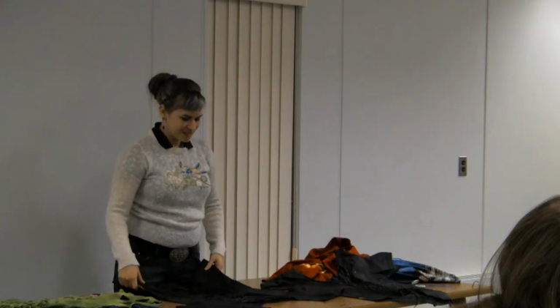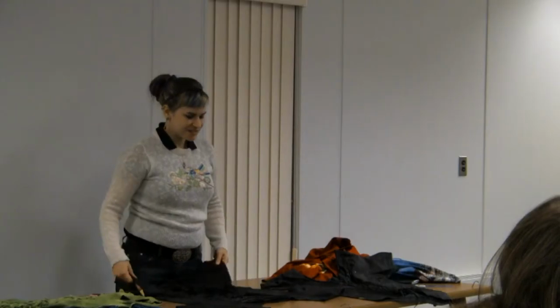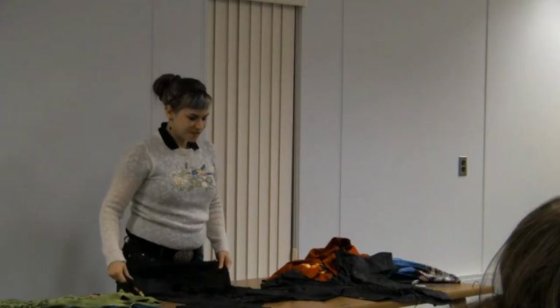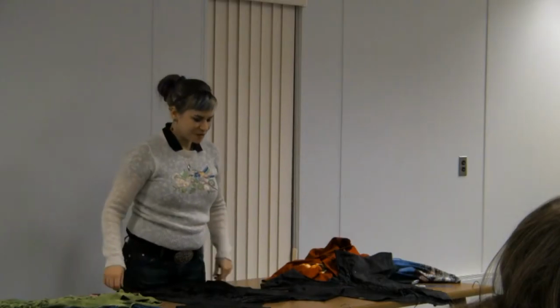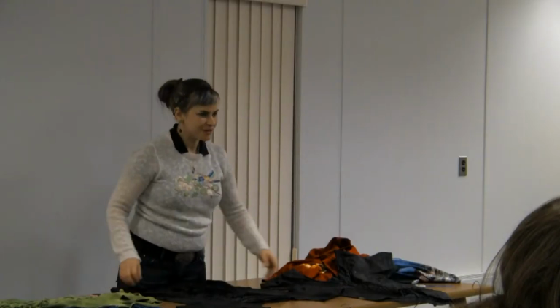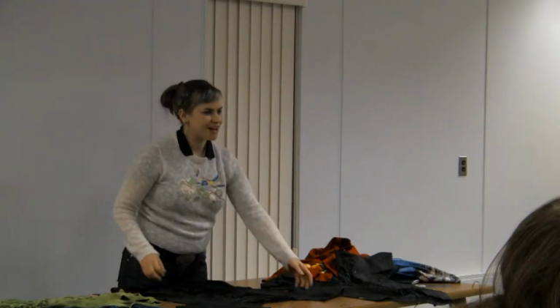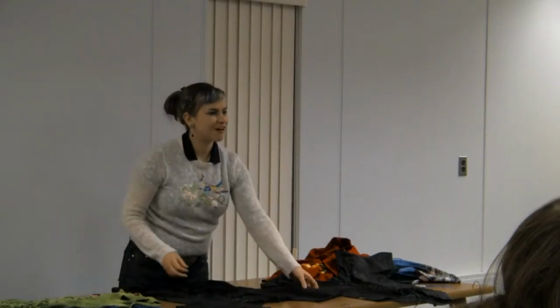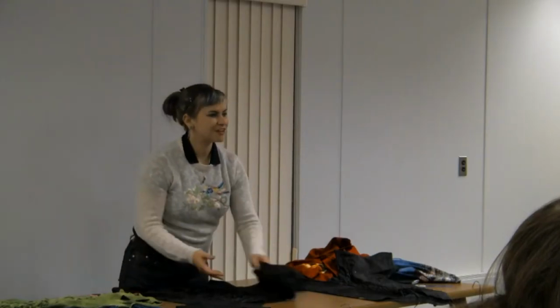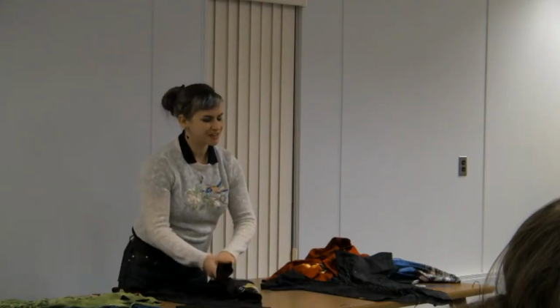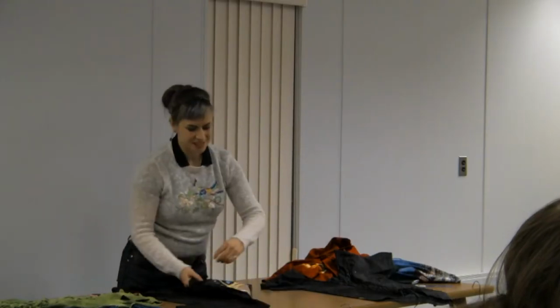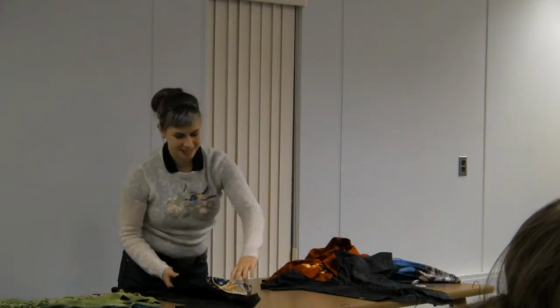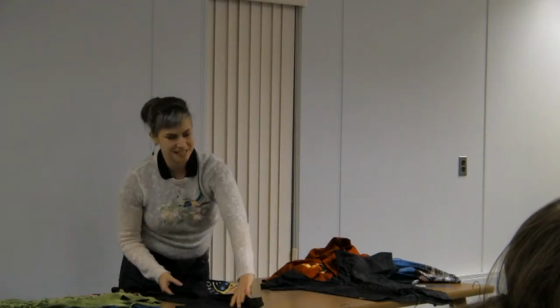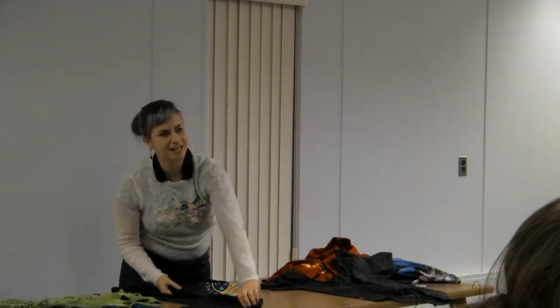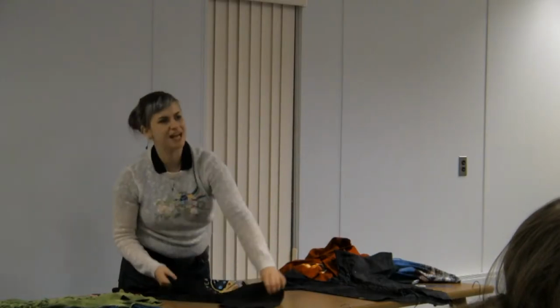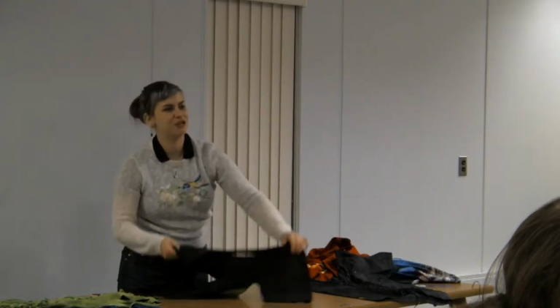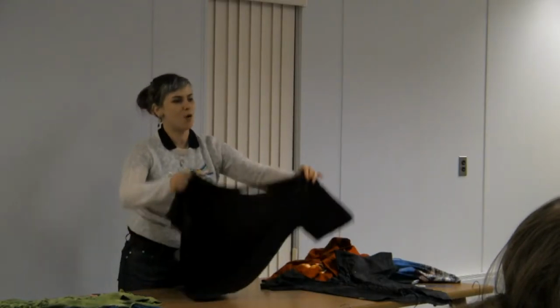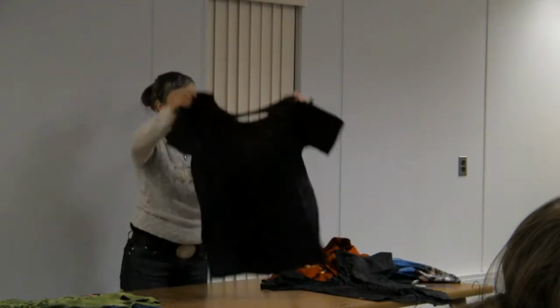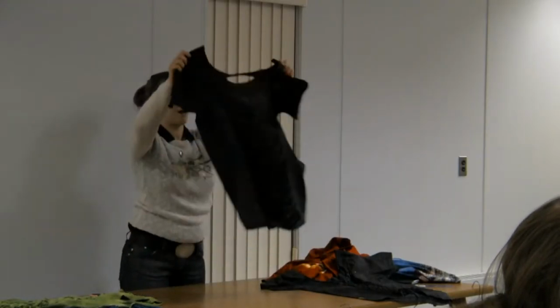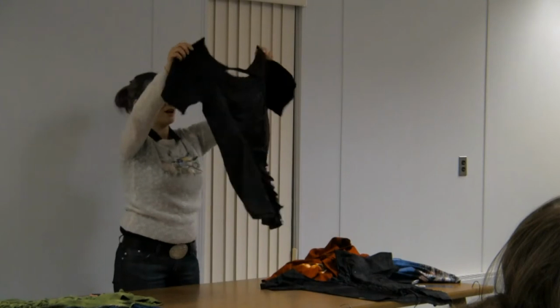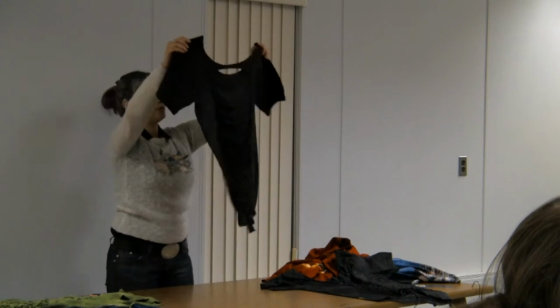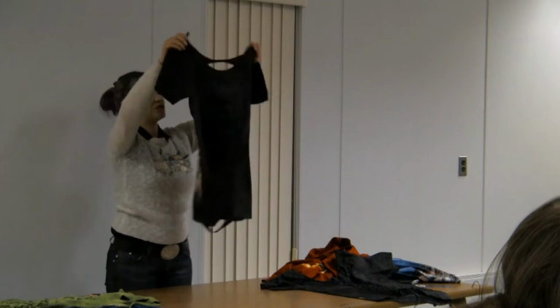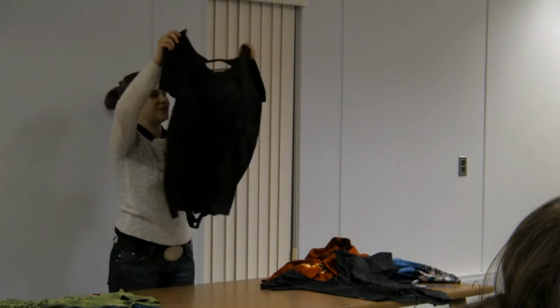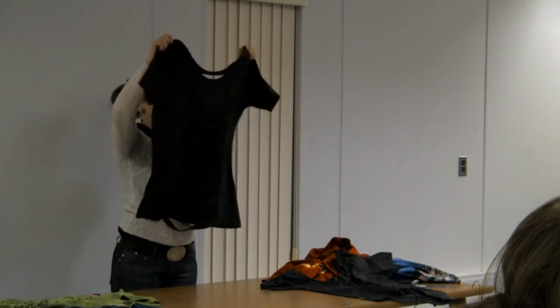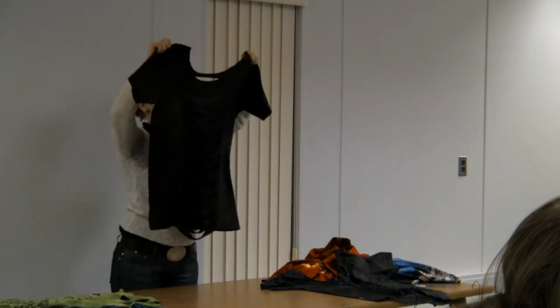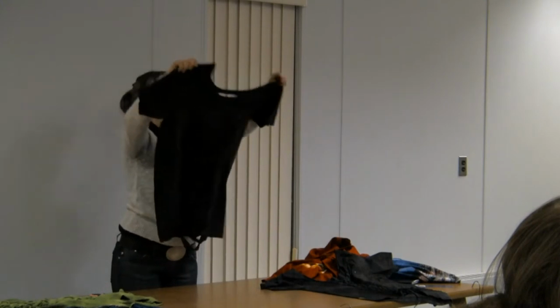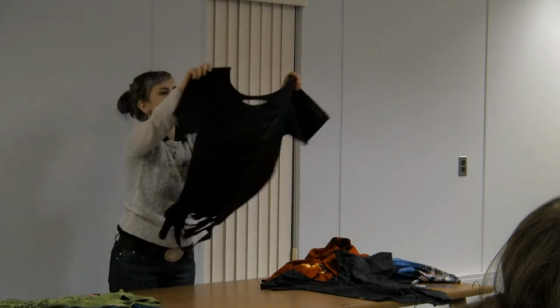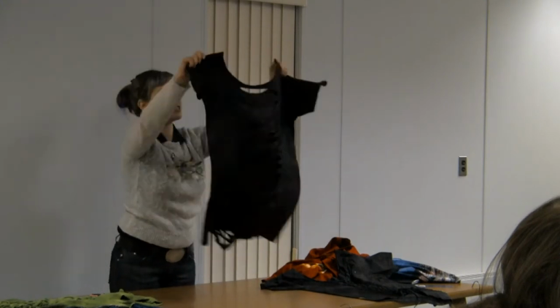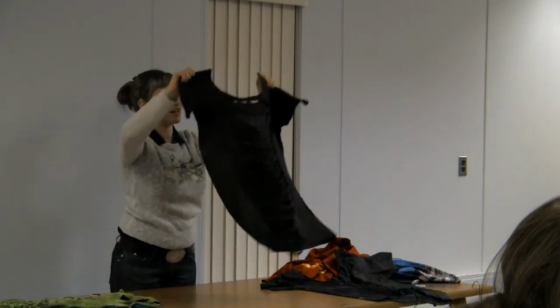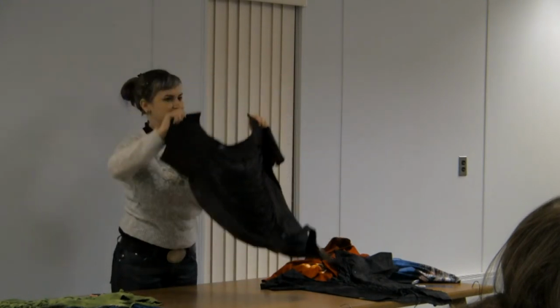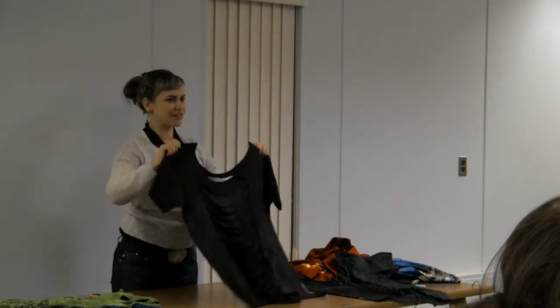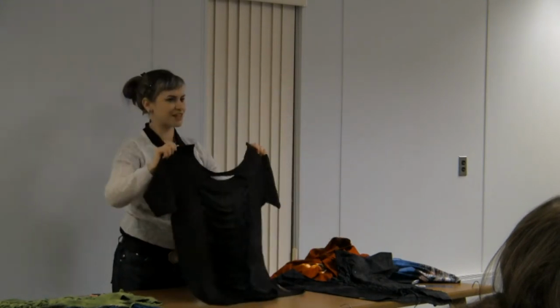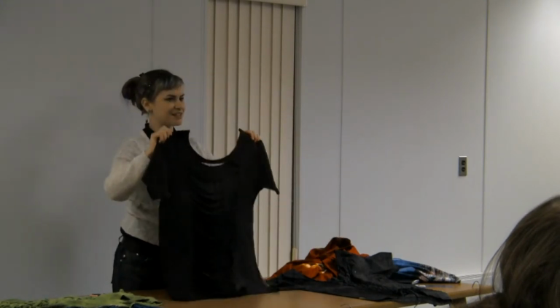So once you have all your little splits cut and you open it back up, you should have something that looks kind of like this.